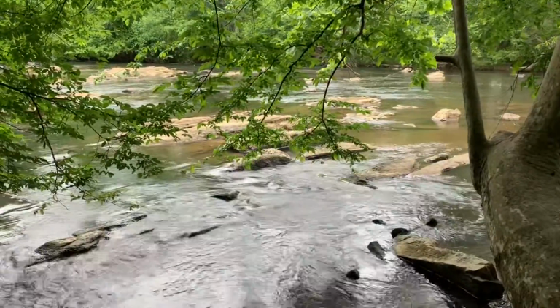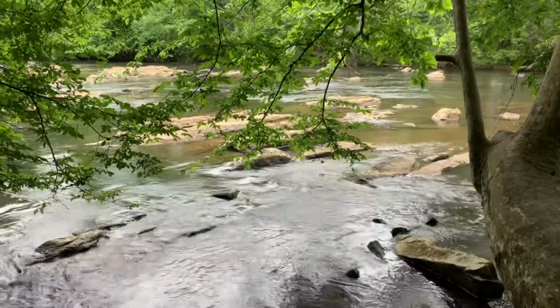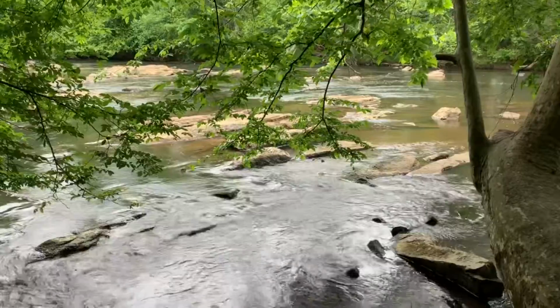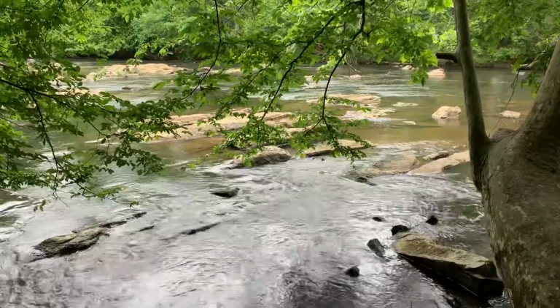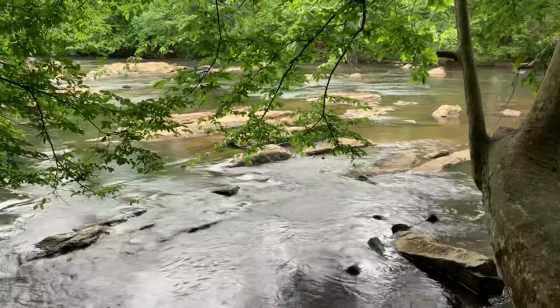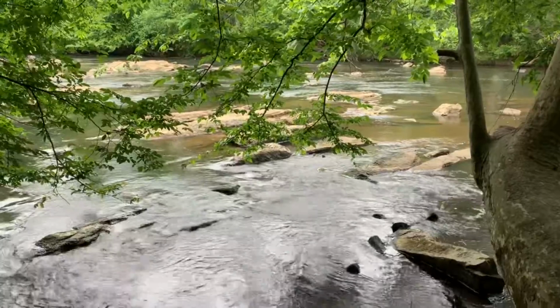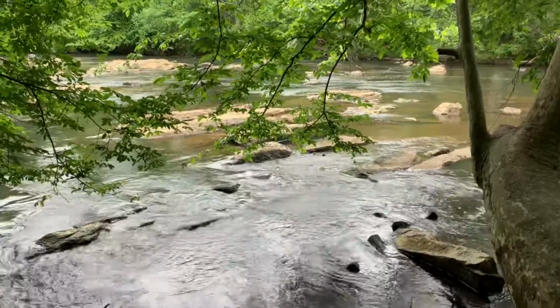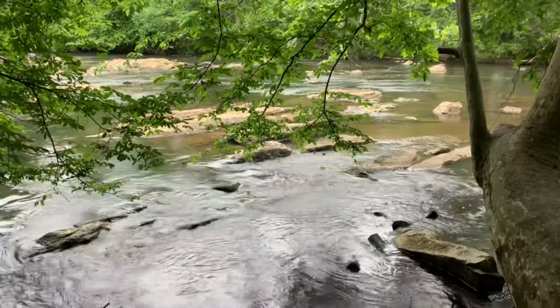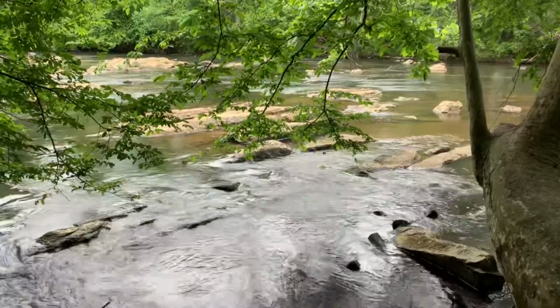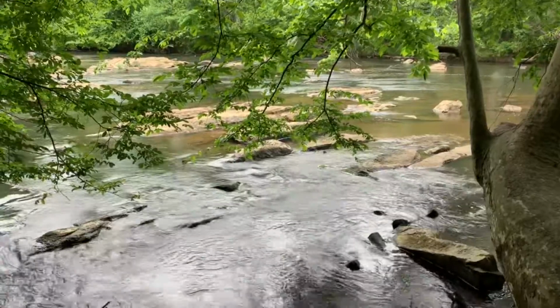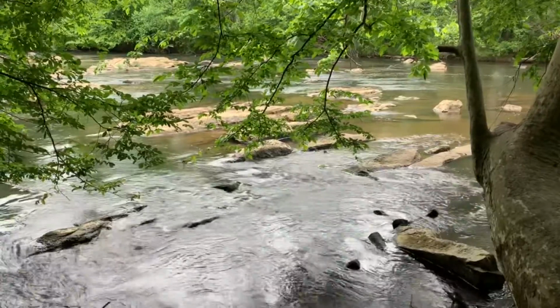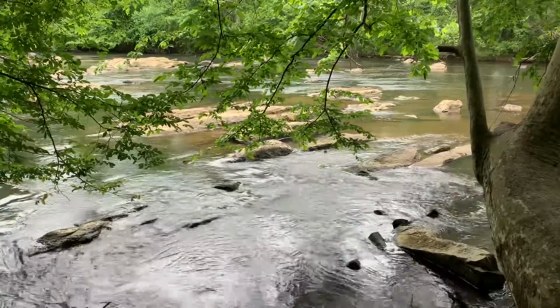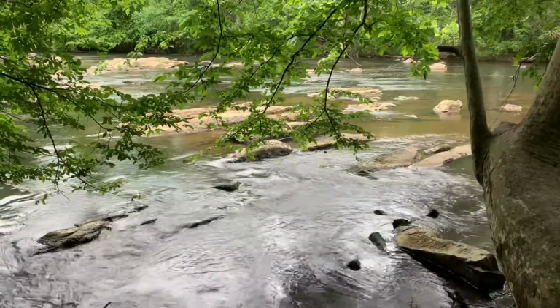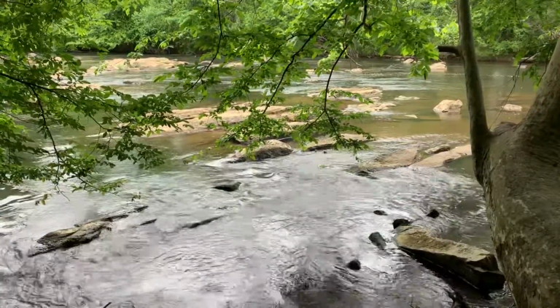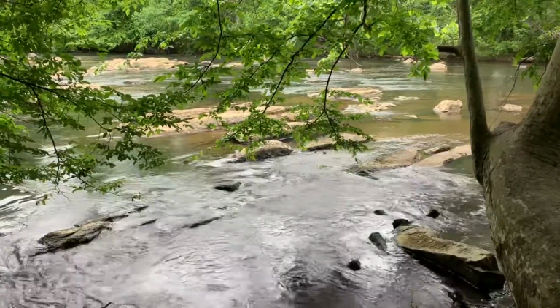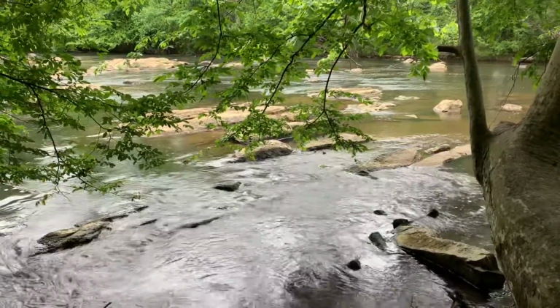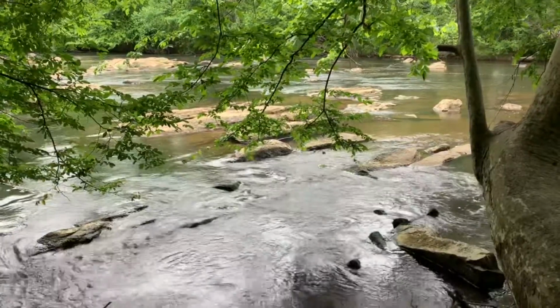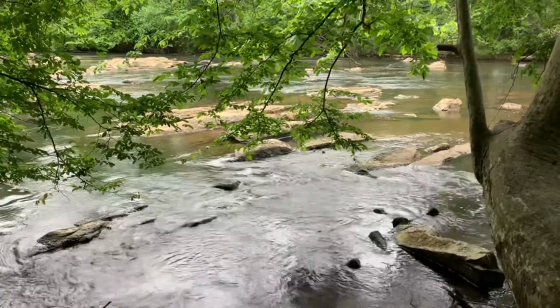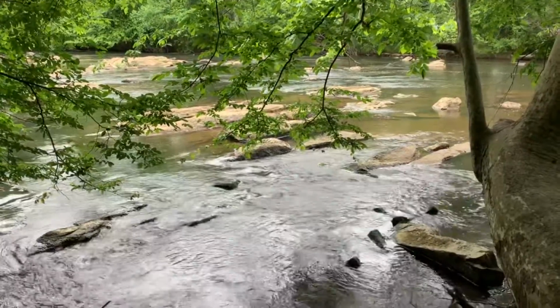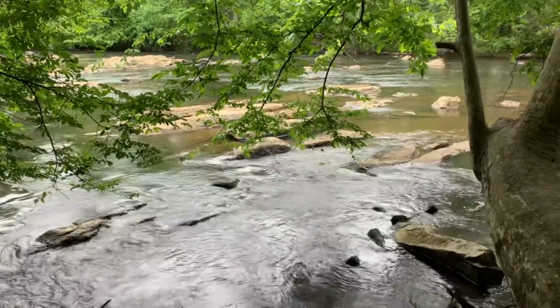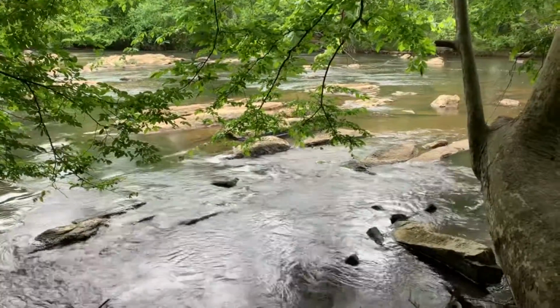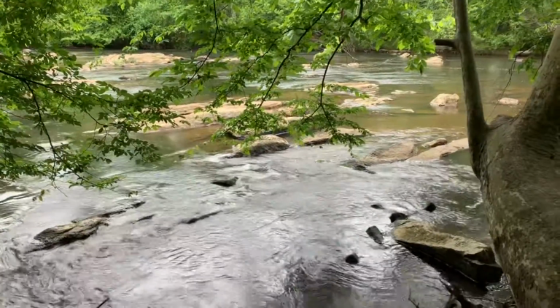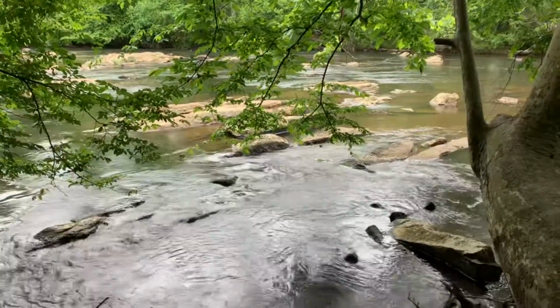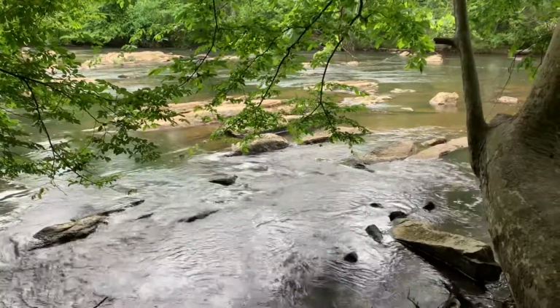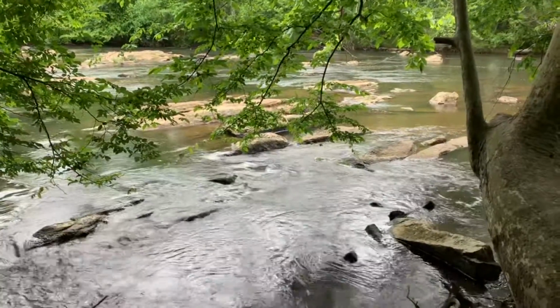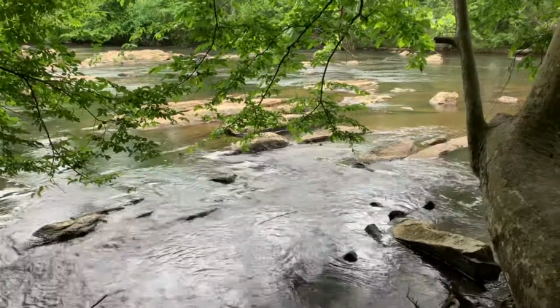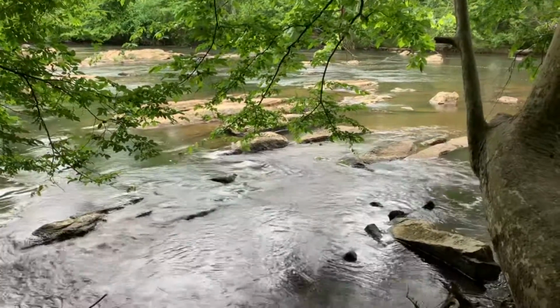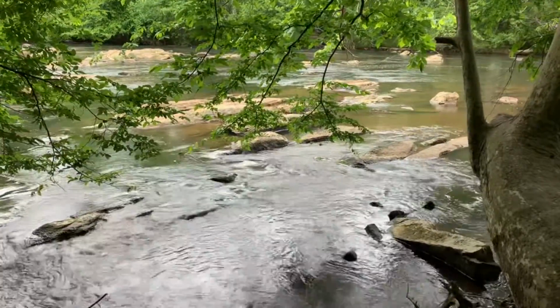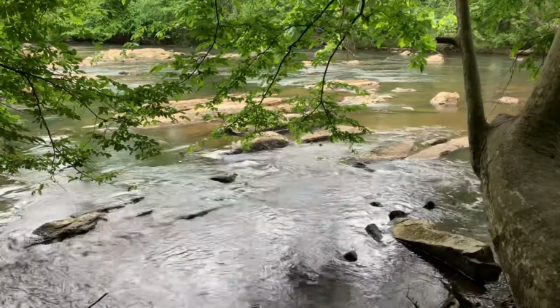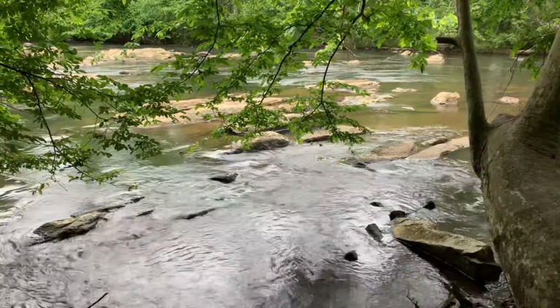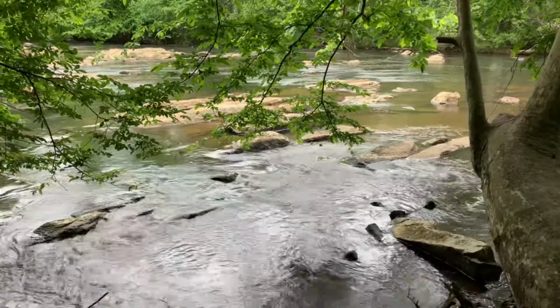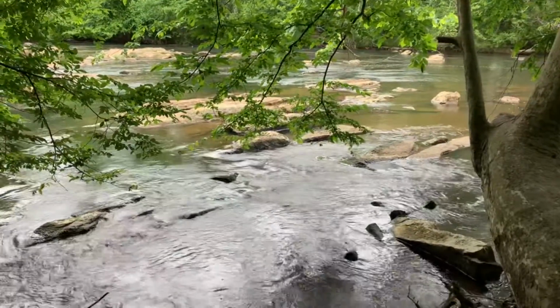A little teeny tiny waterfall. Go down to that tree.